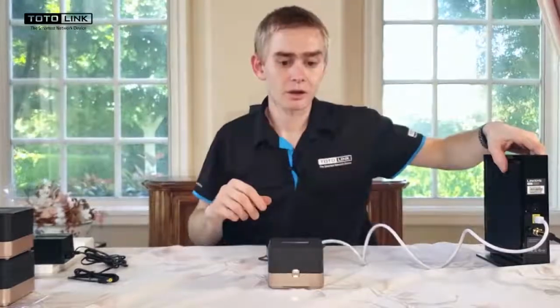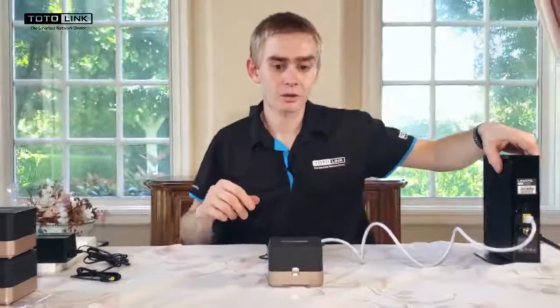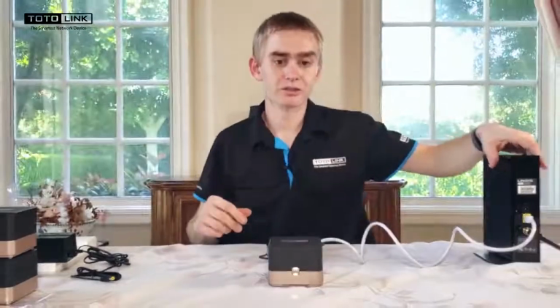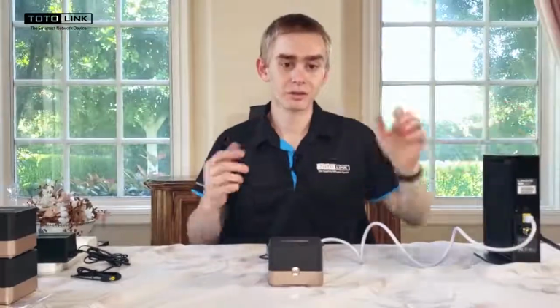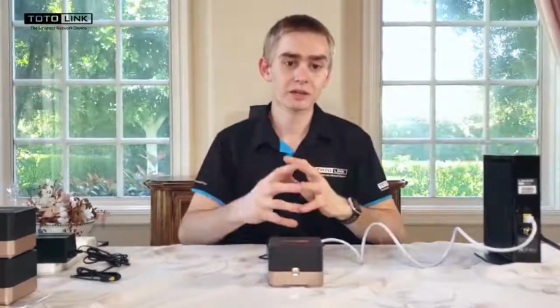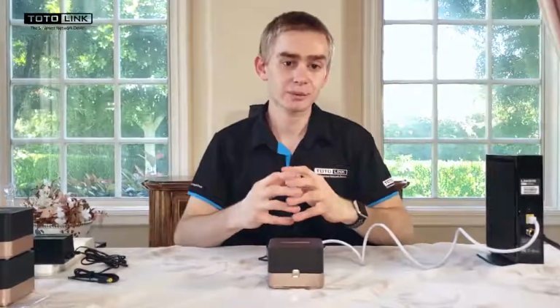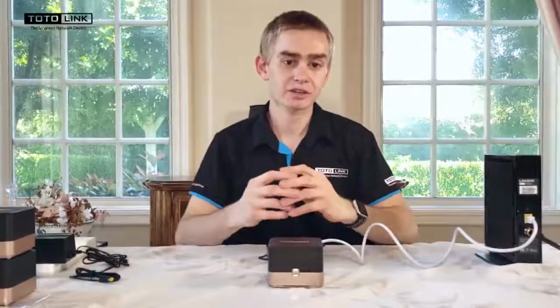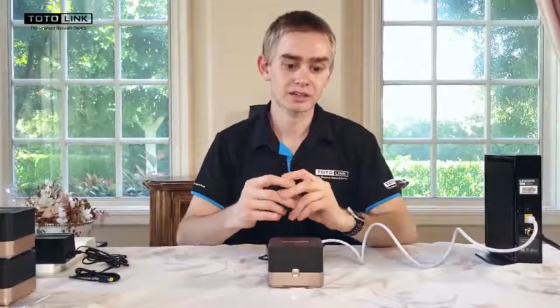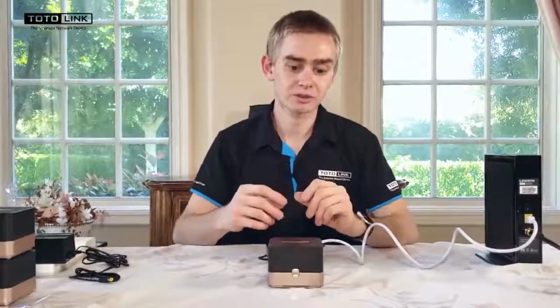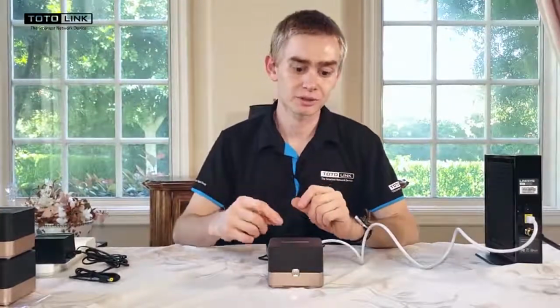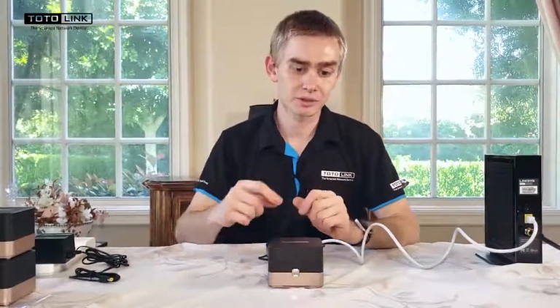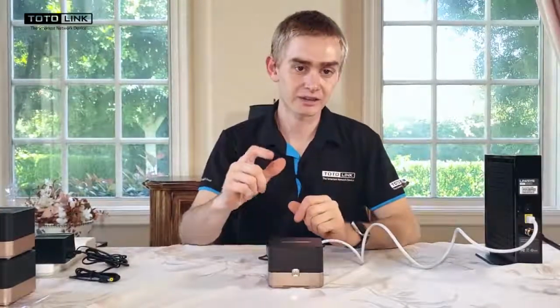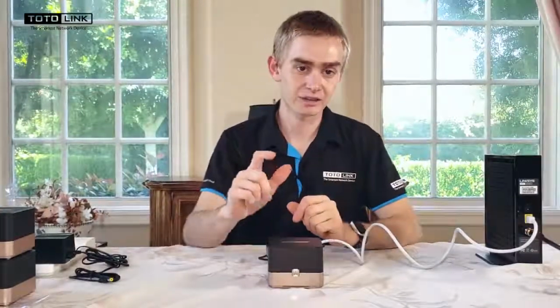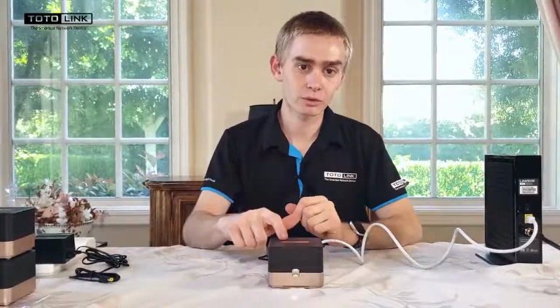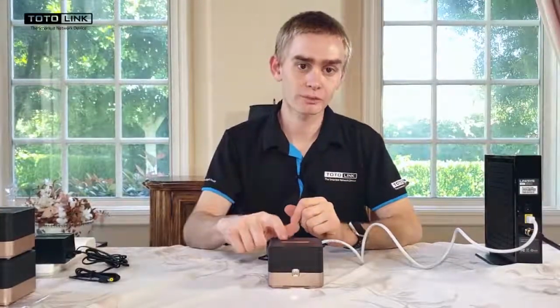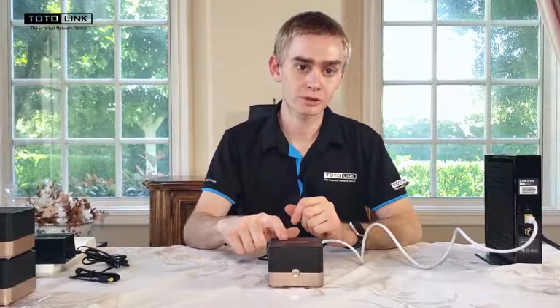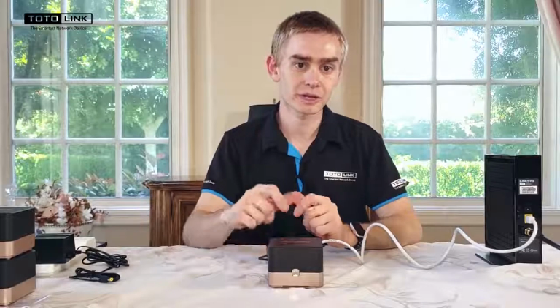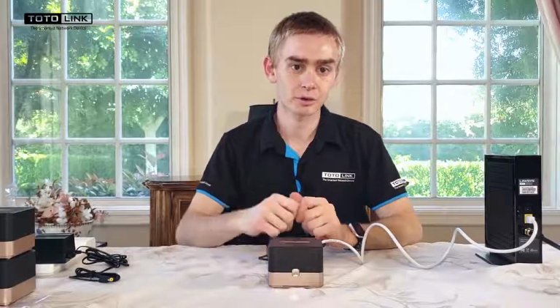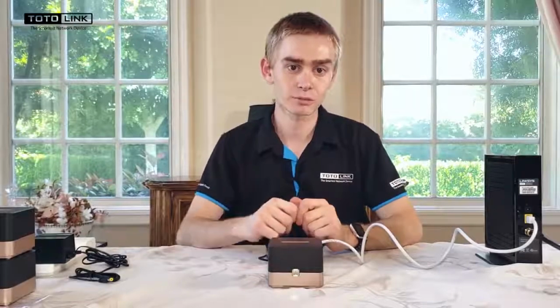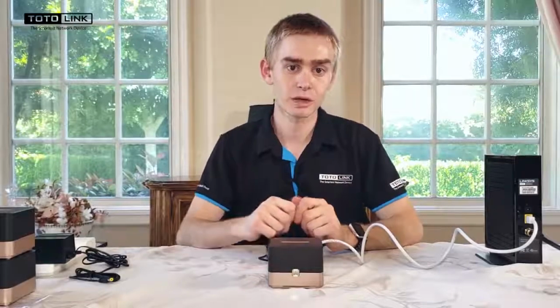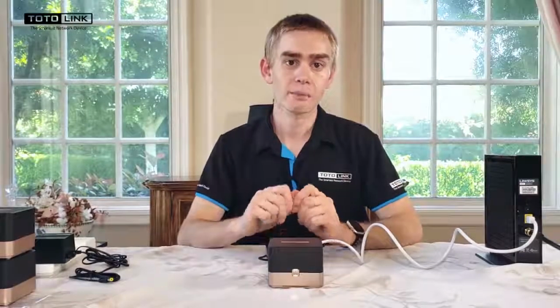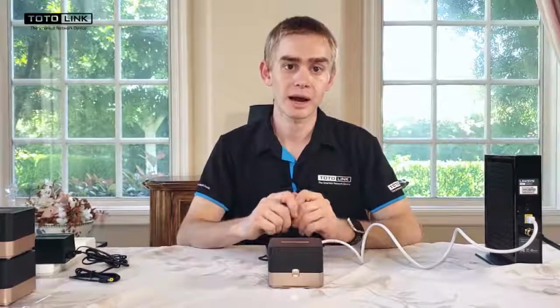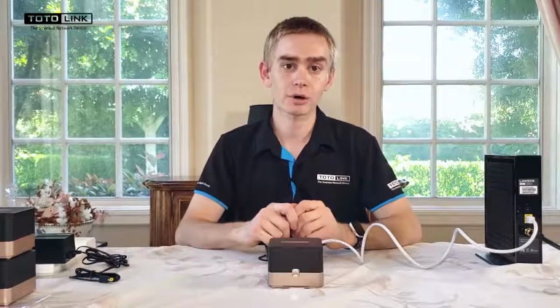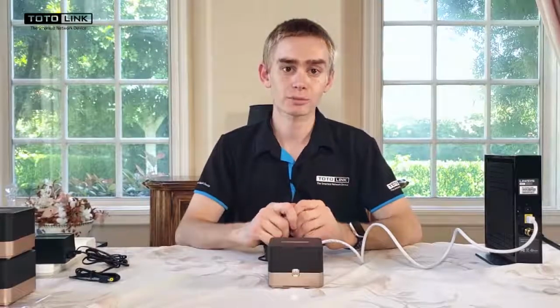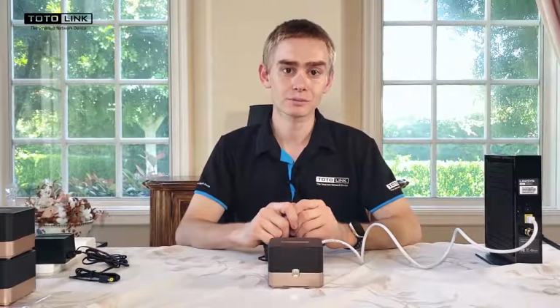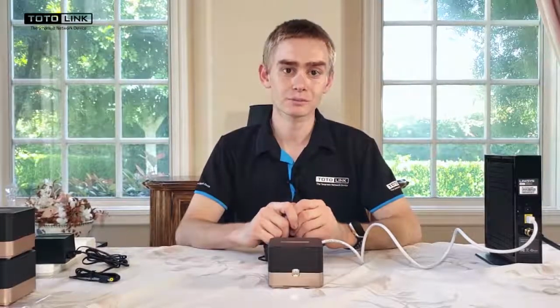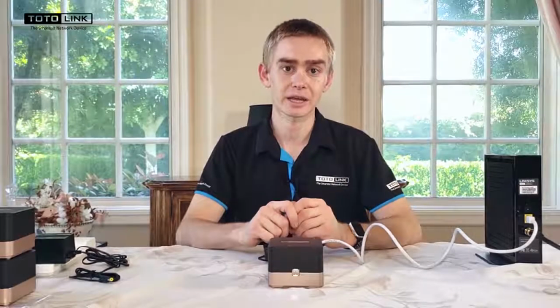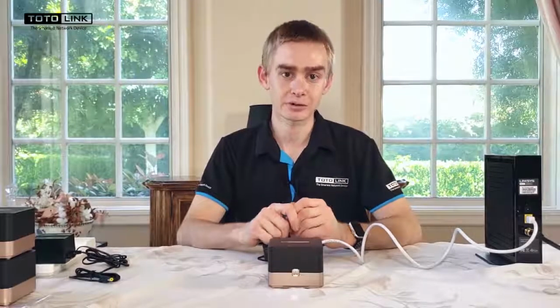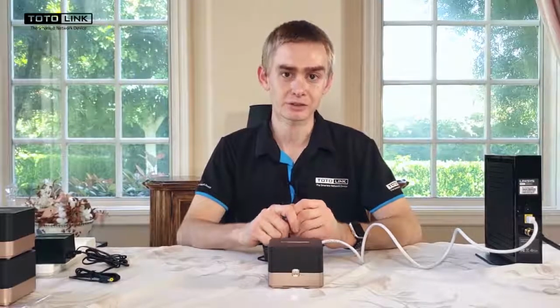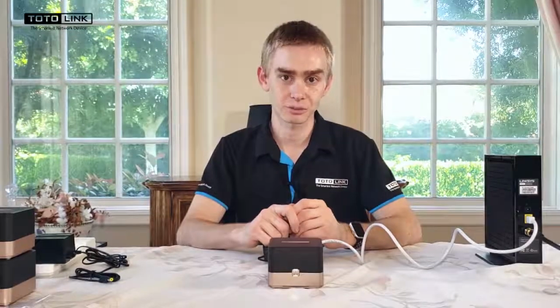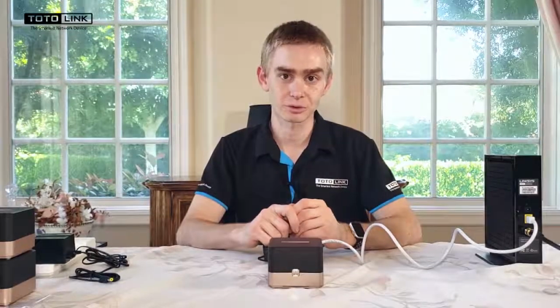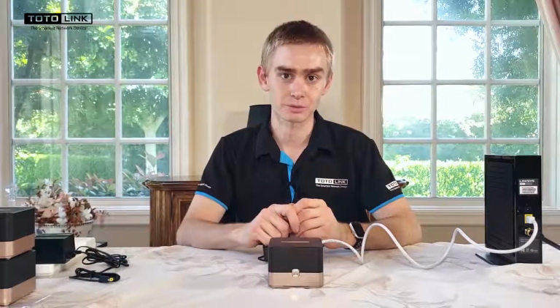Once an ethernet cable is connected between the master's yellow WAN port and your modem, power on your modem and wait for it to fully boot up.